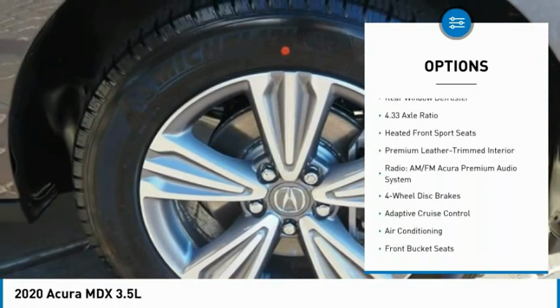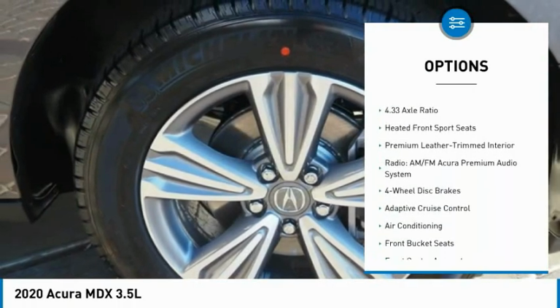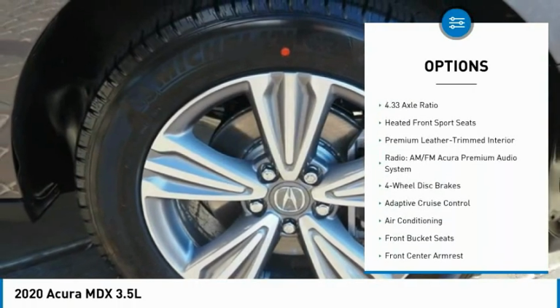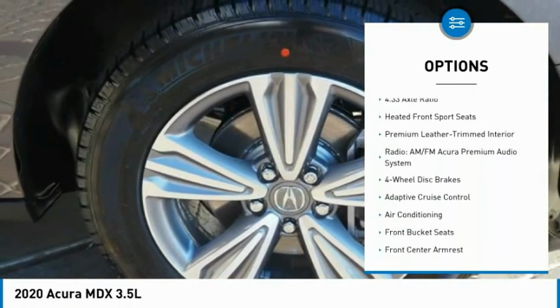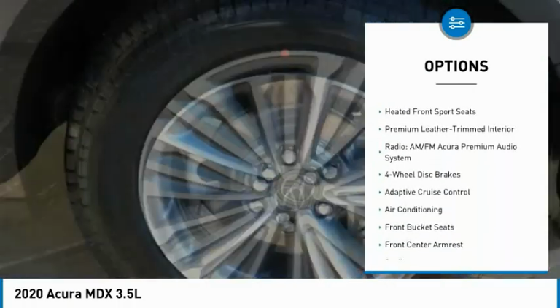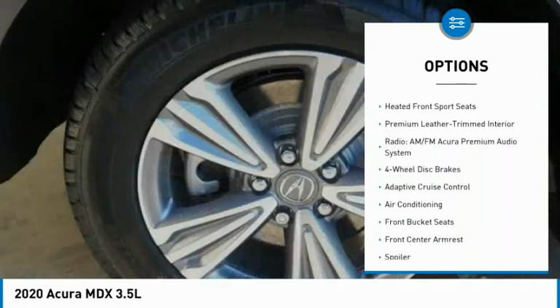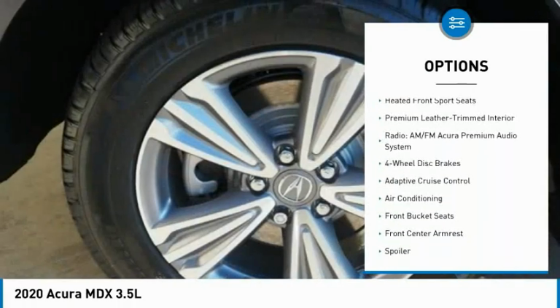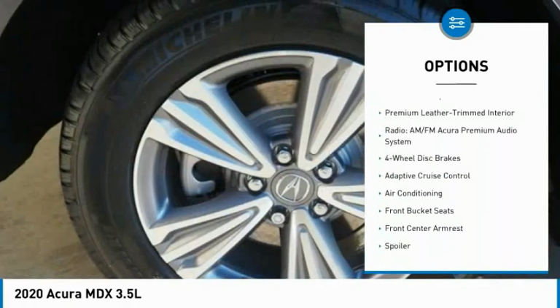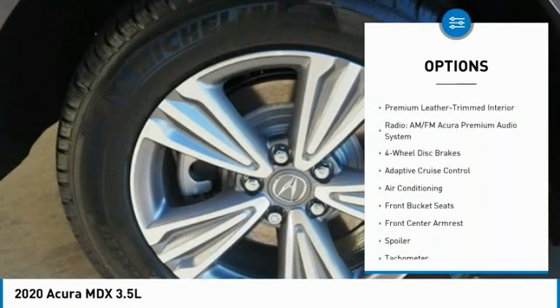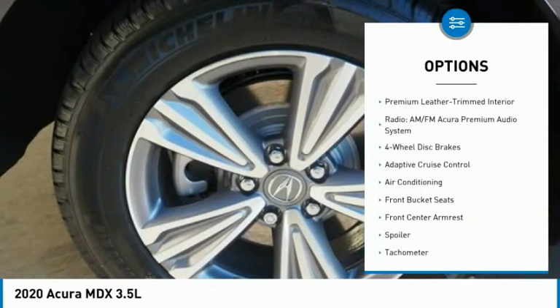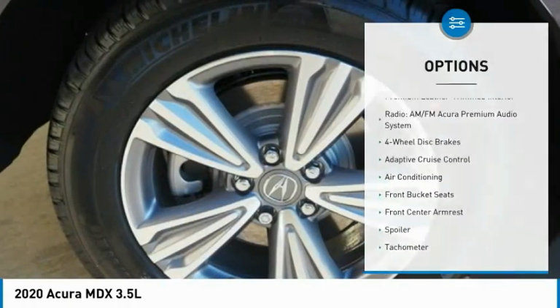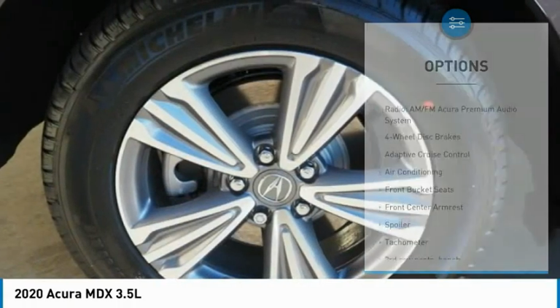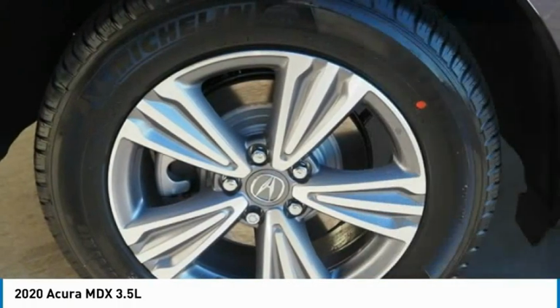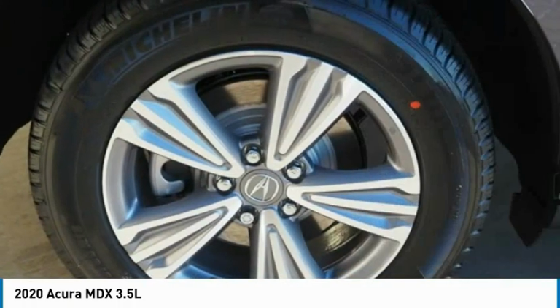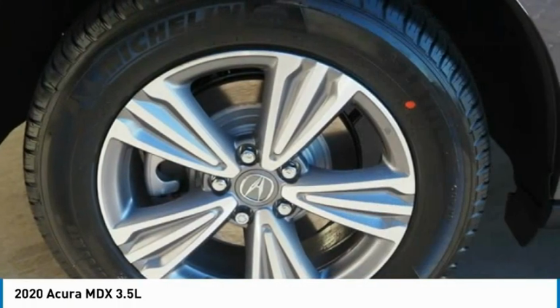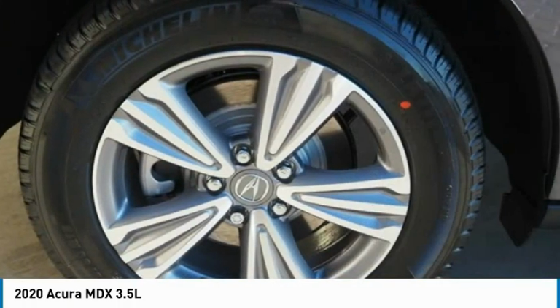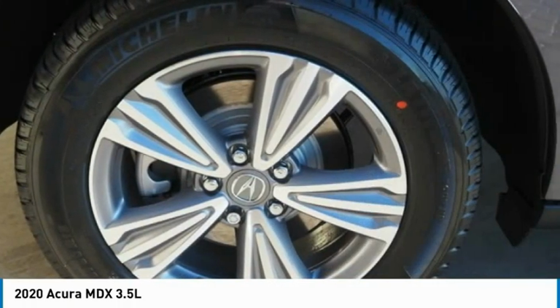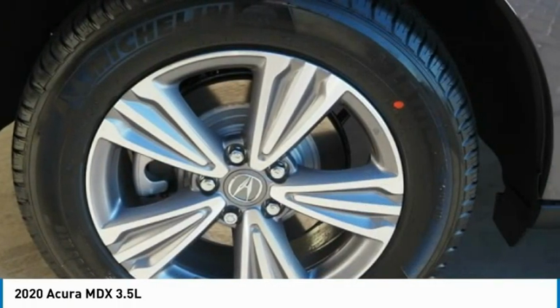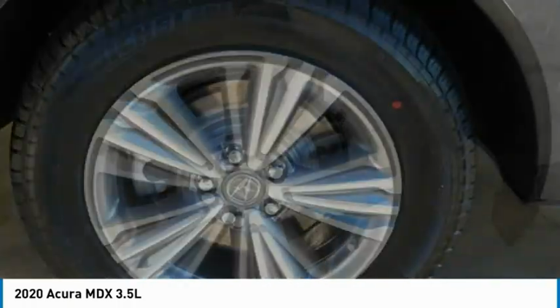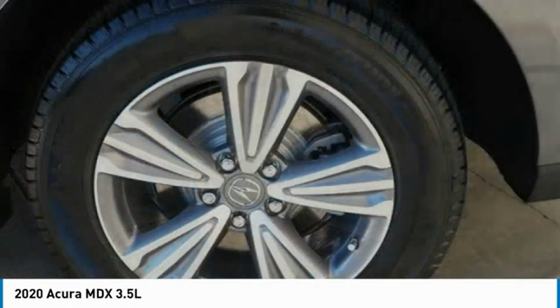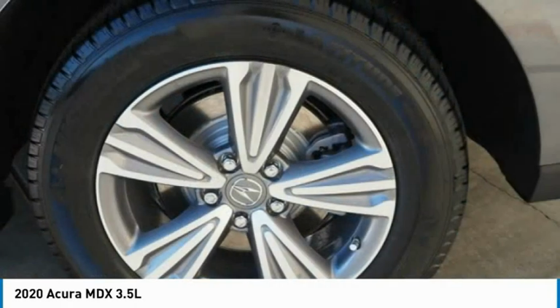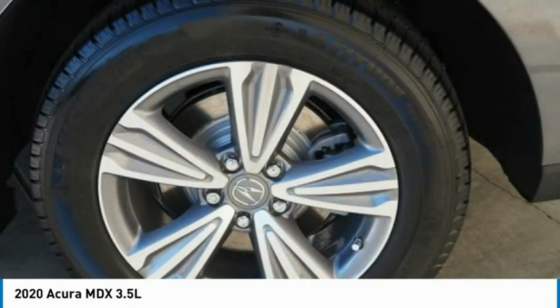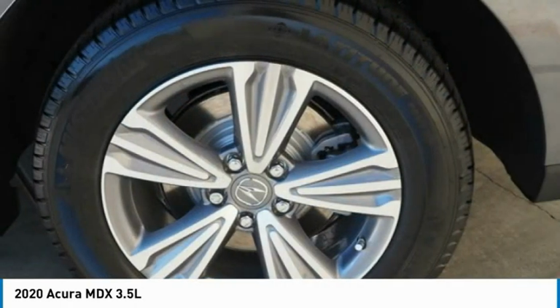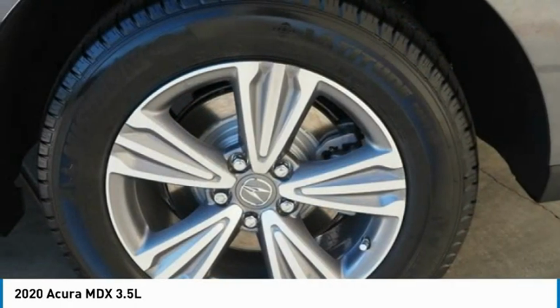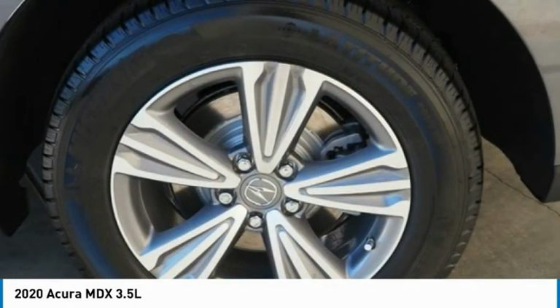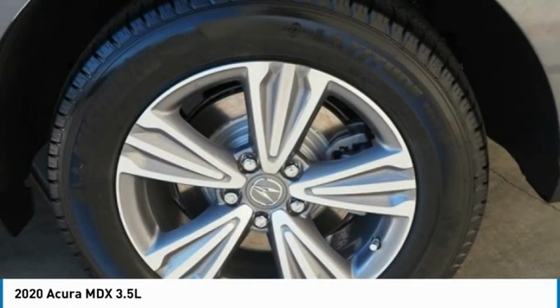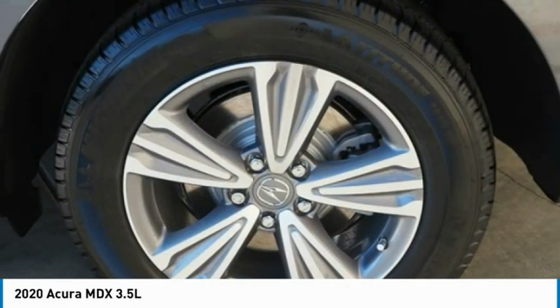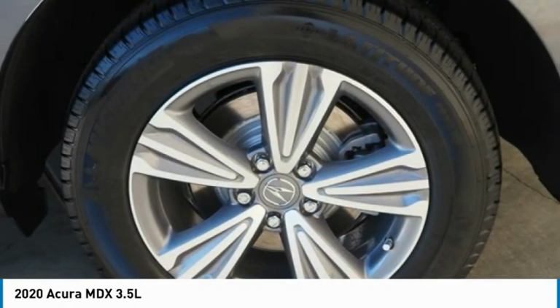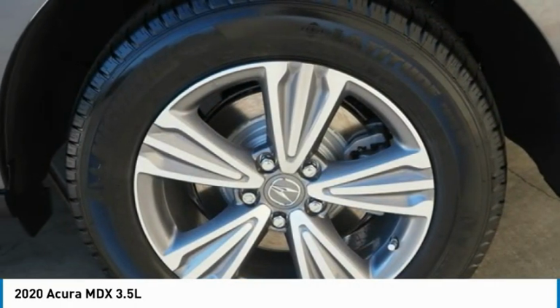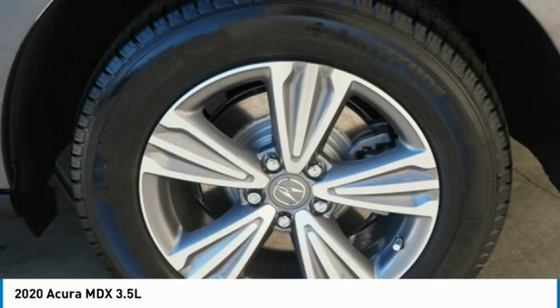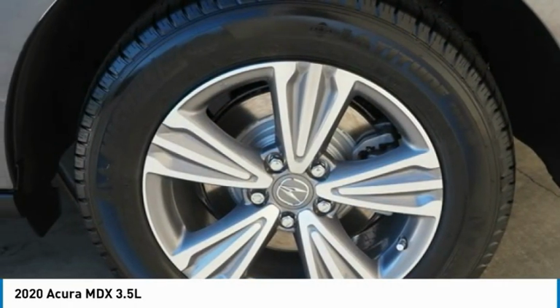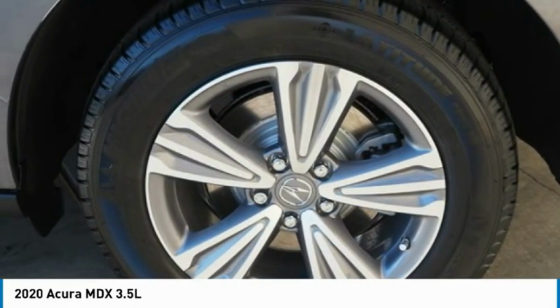Remote keyless entry, four-wheel disc brakes, power moonroof, speed control, rear window defroster.